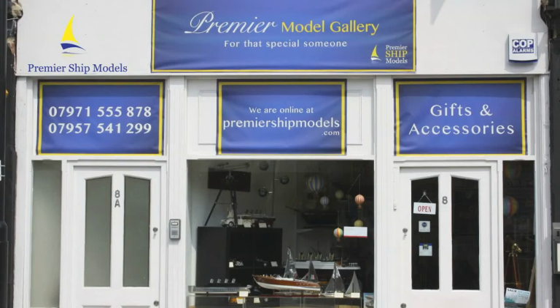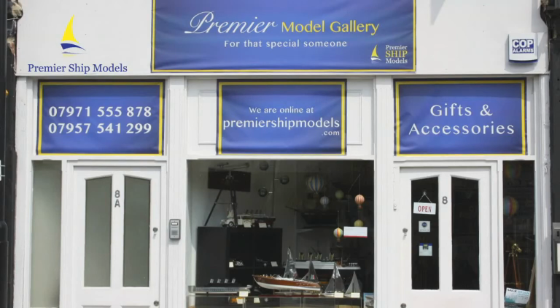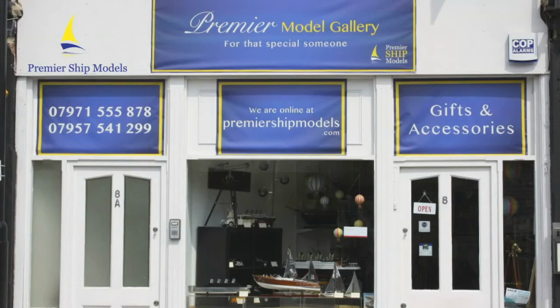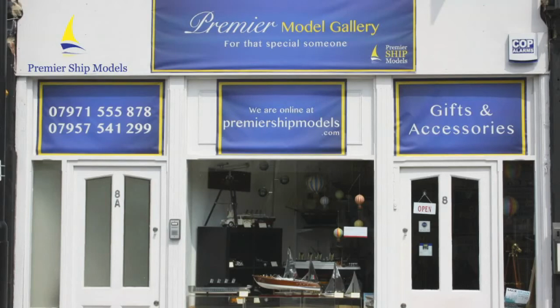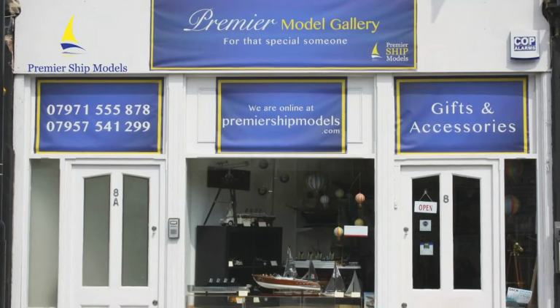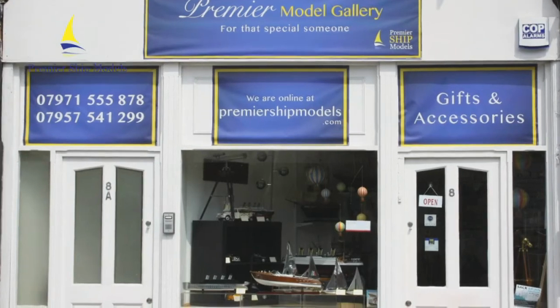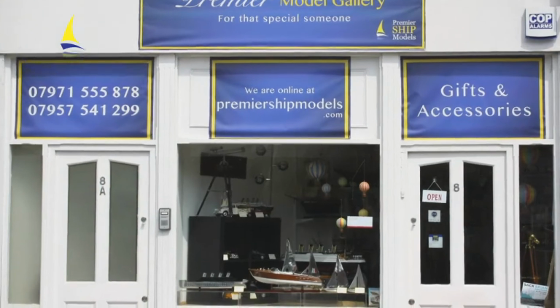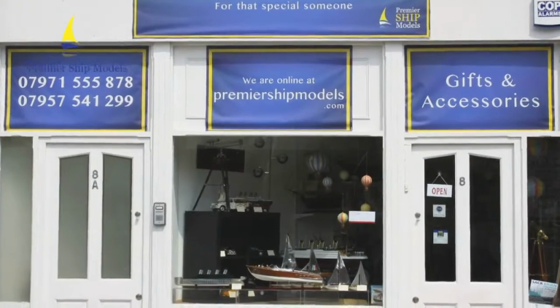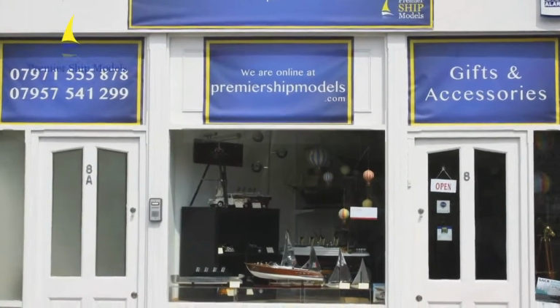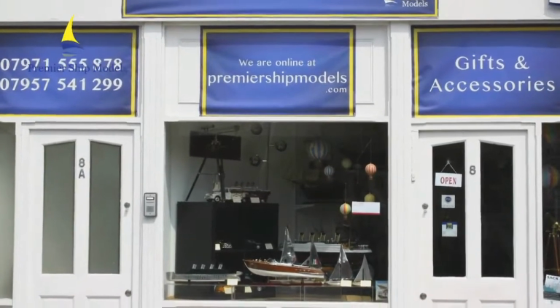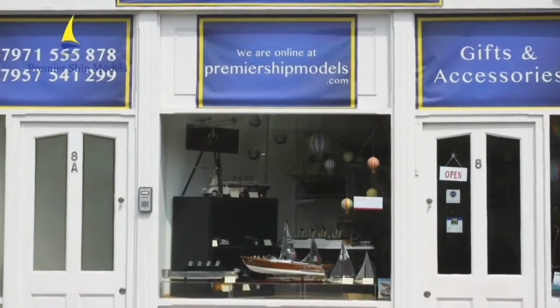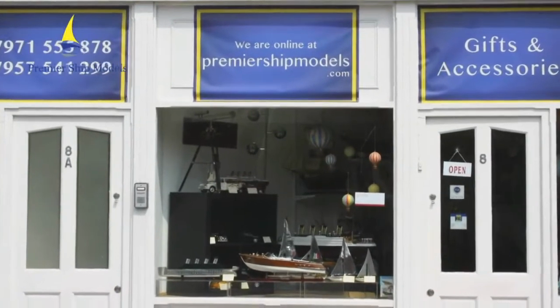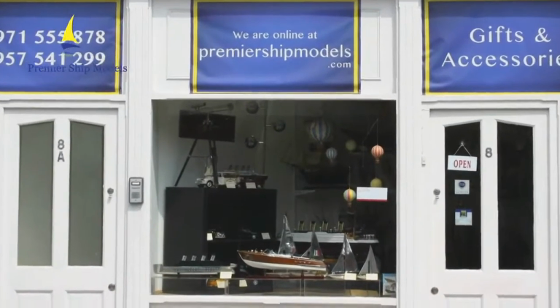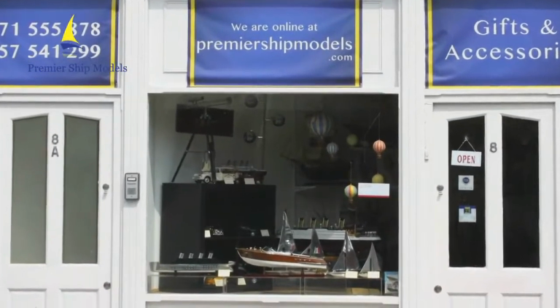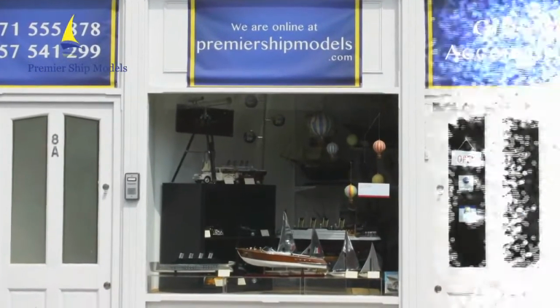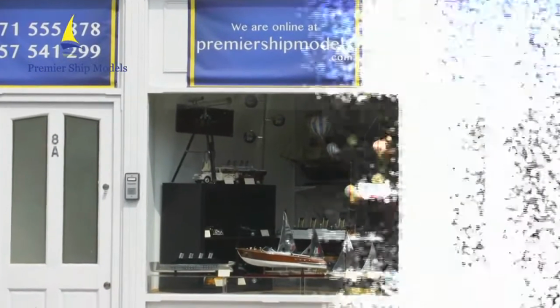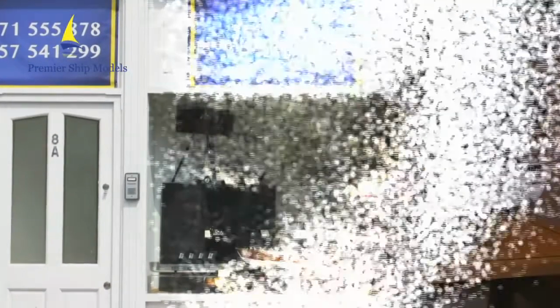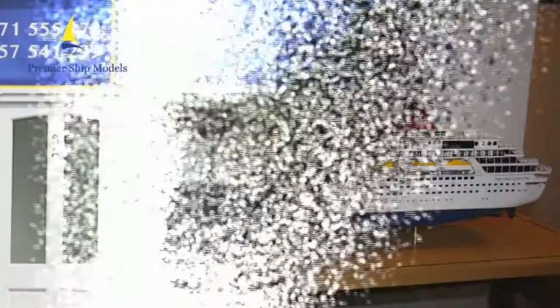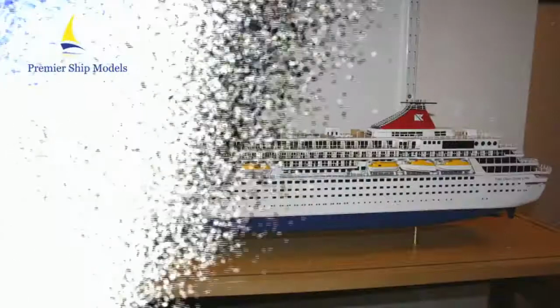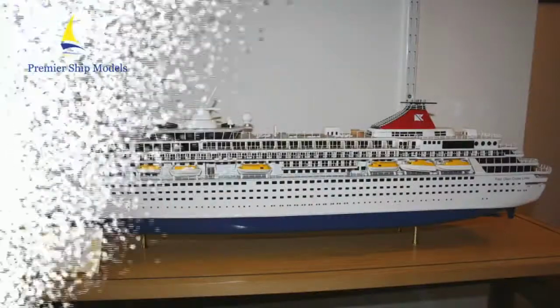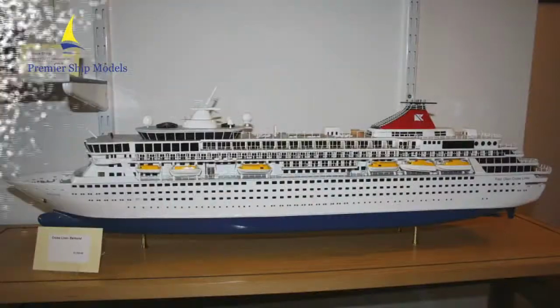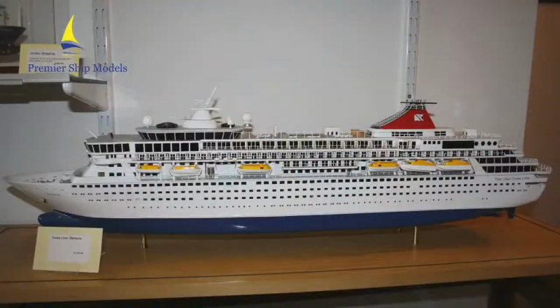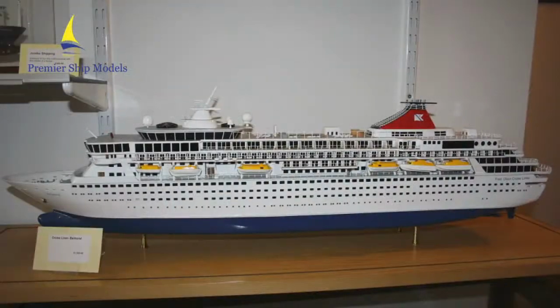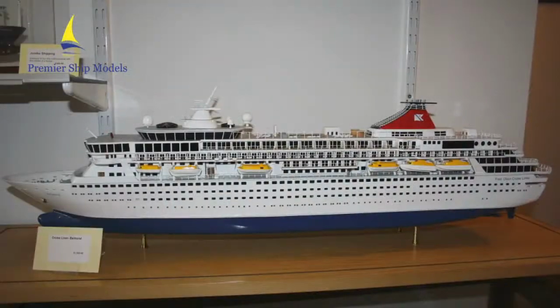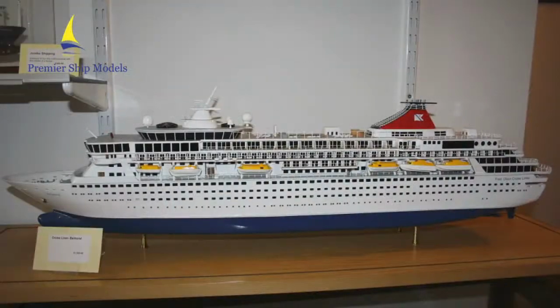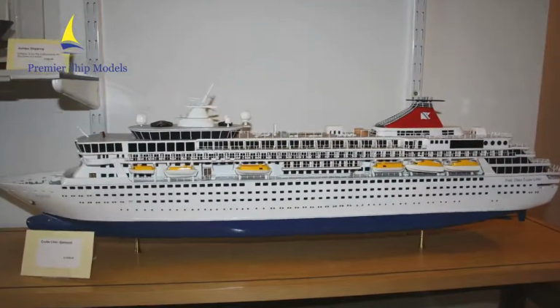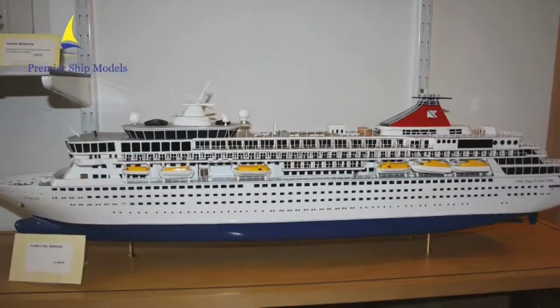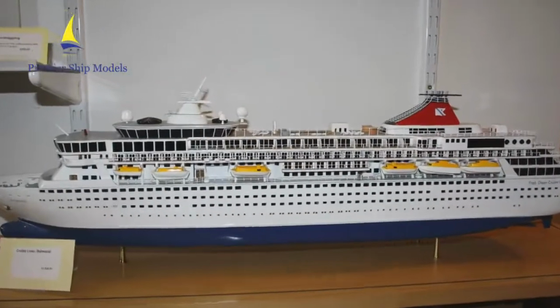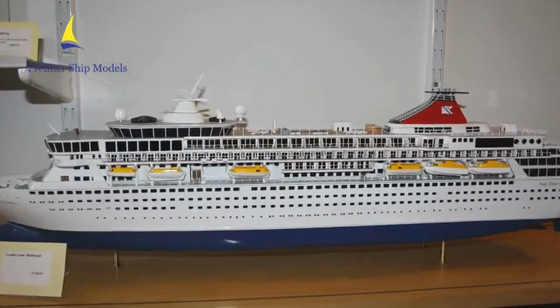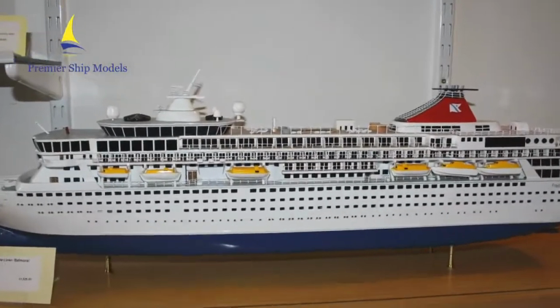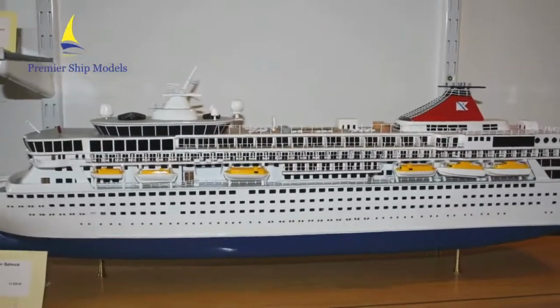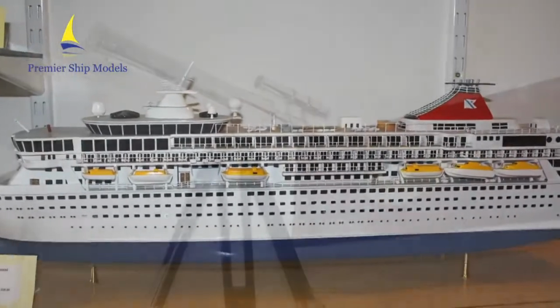Premier Model Gallery, just off the High Street in Barnet, hosts a range of high quality gifts.